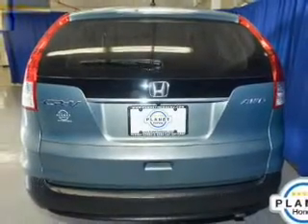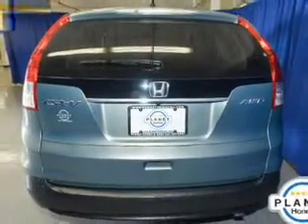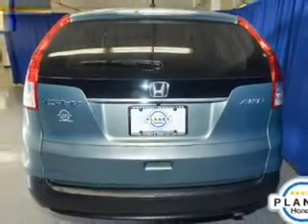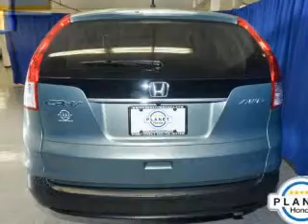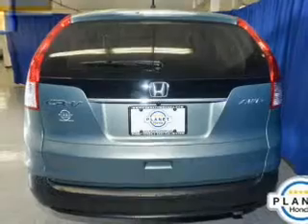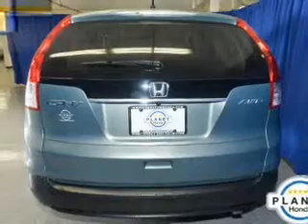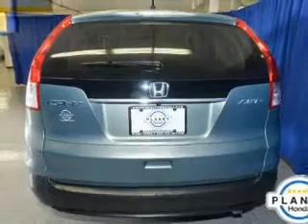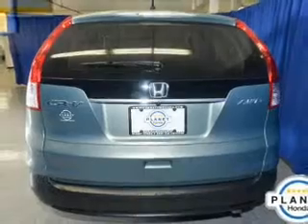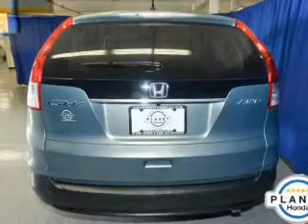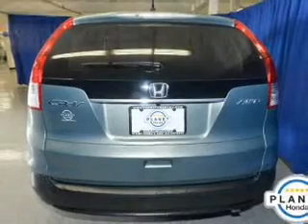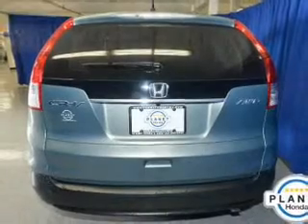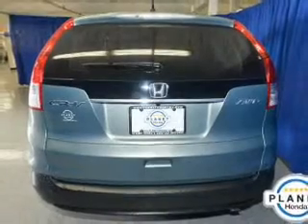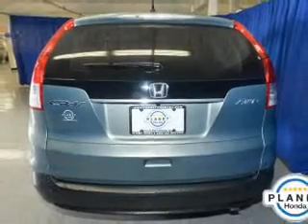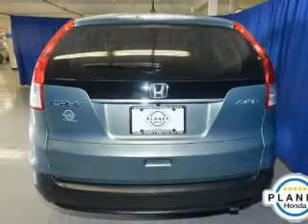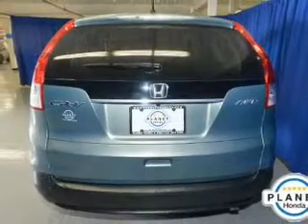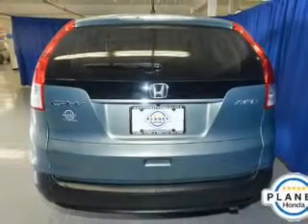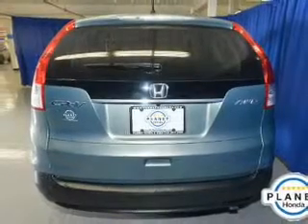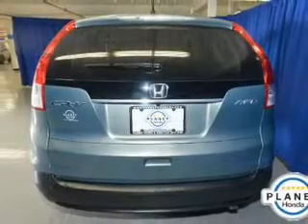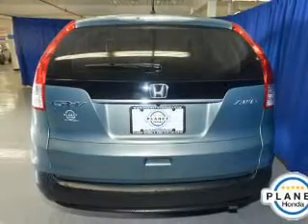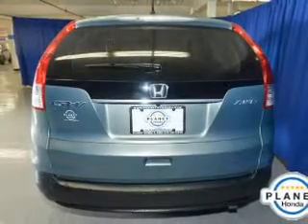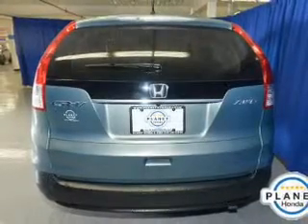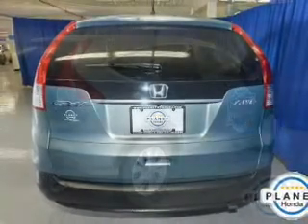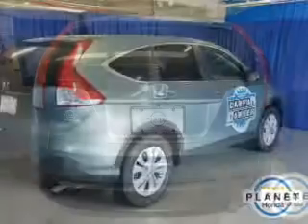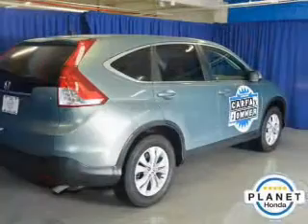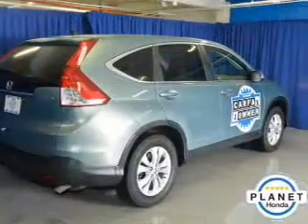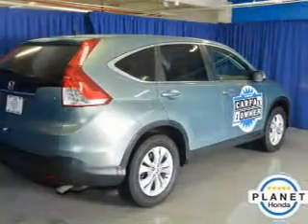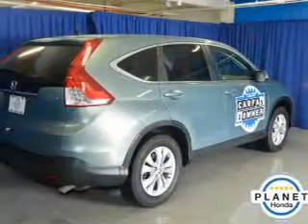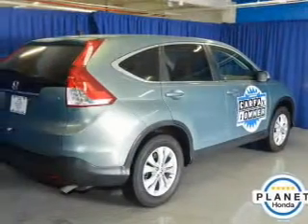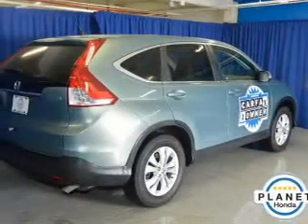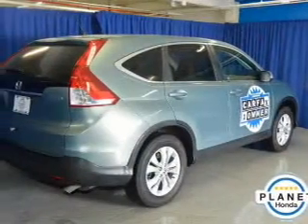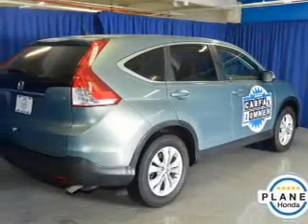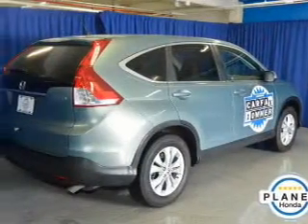Anti-lock brakes help to bring your vehicle to a safe stop. Let the sun shine in with the sunroof.